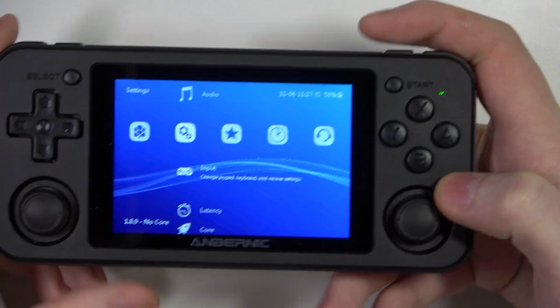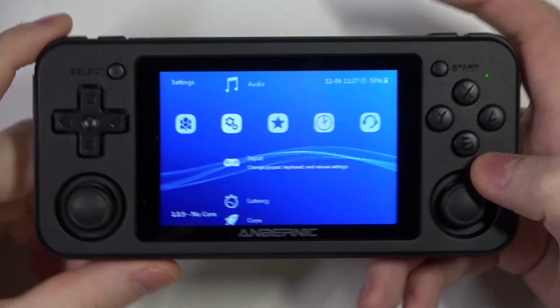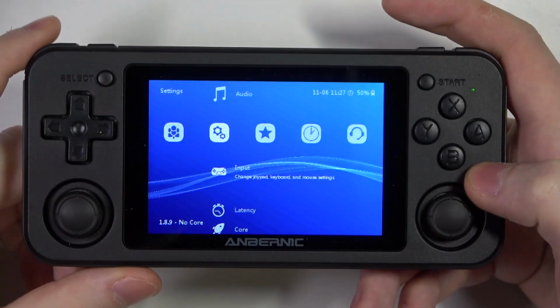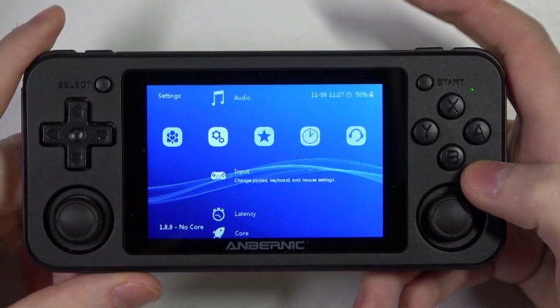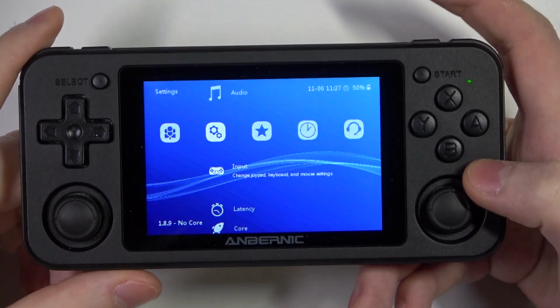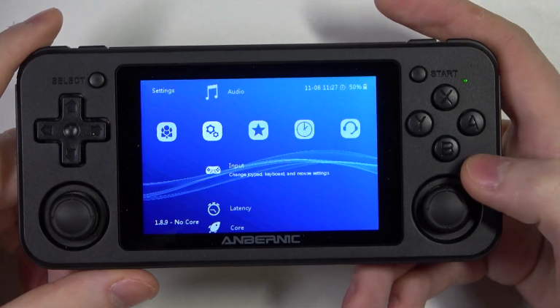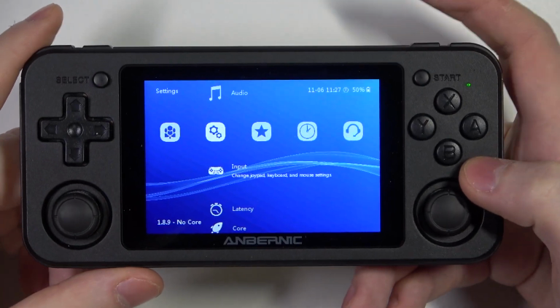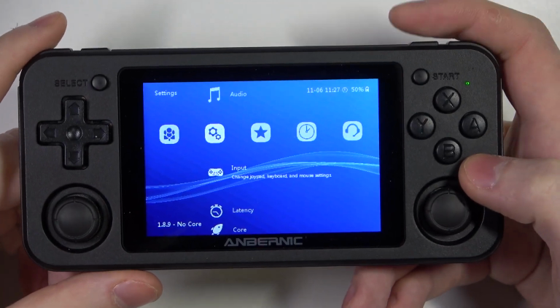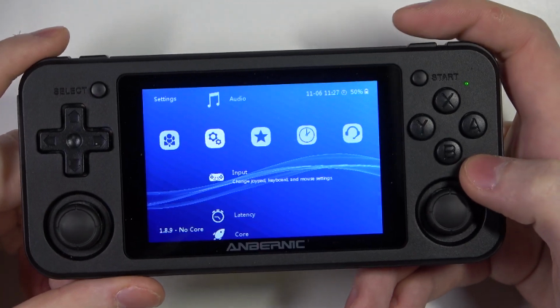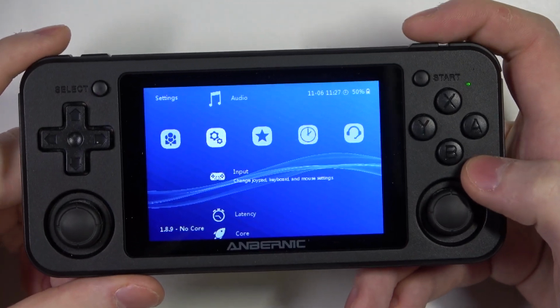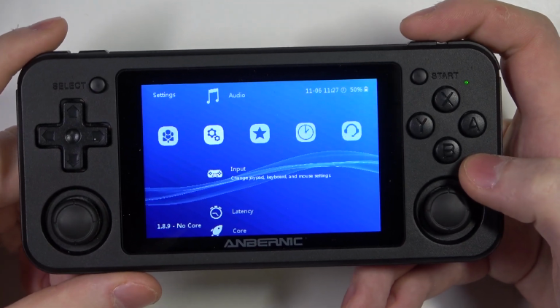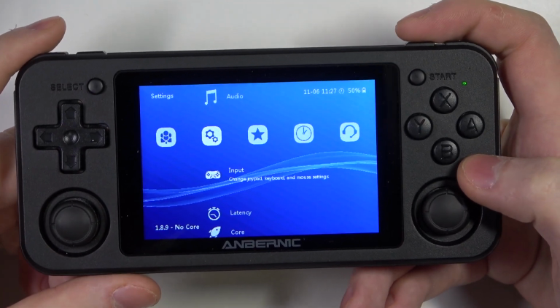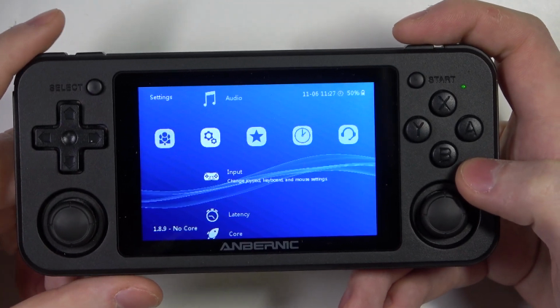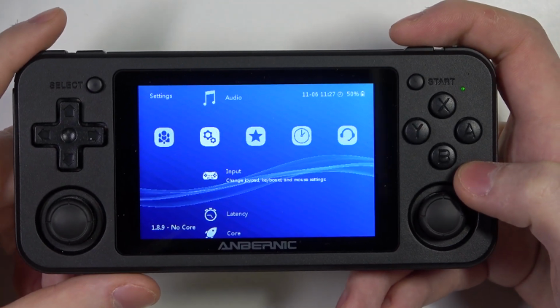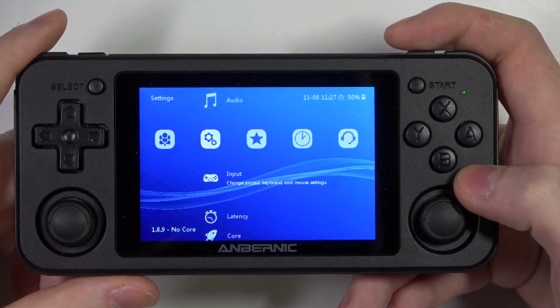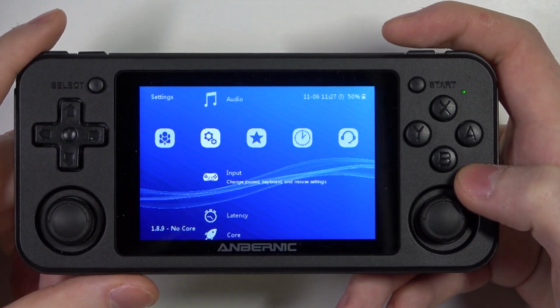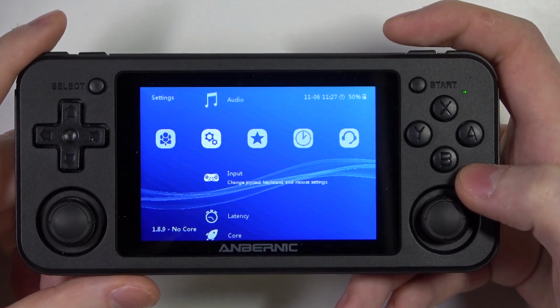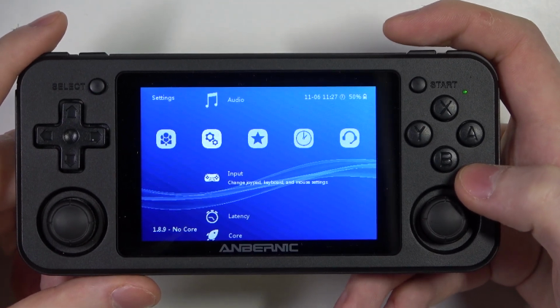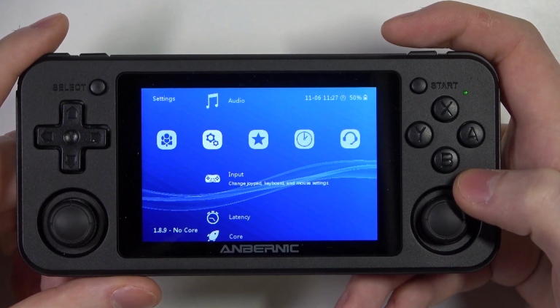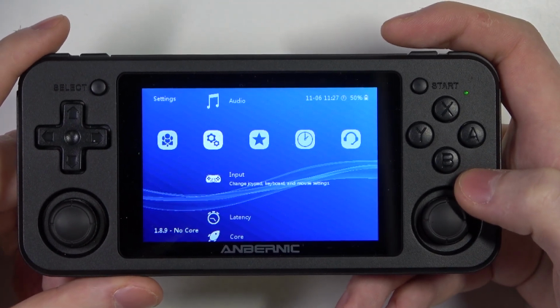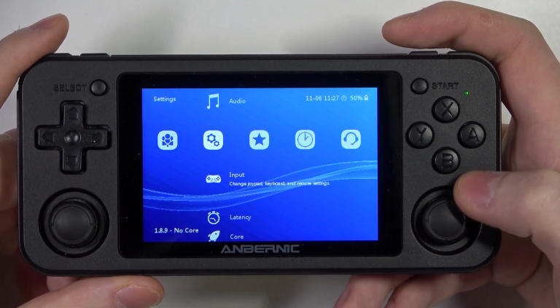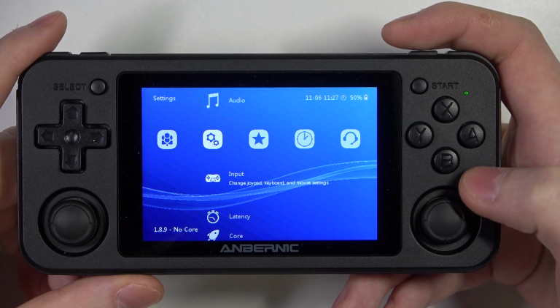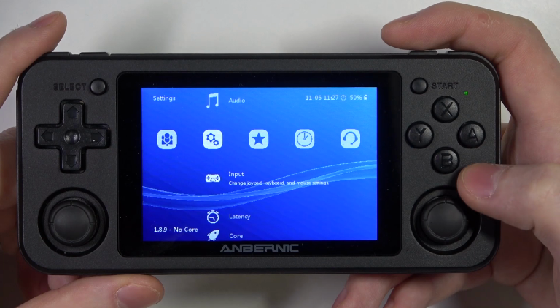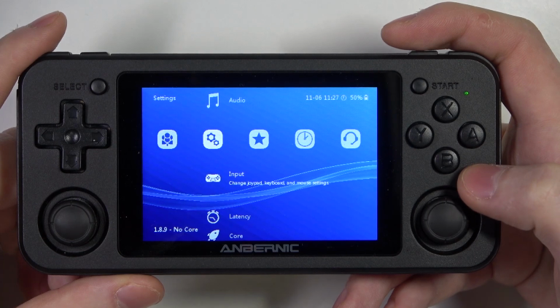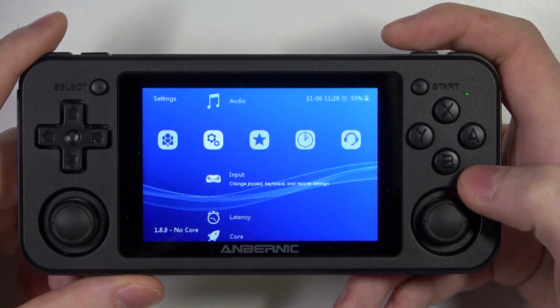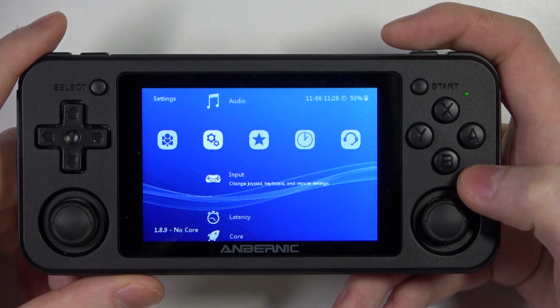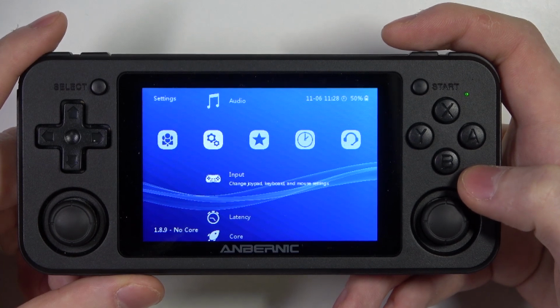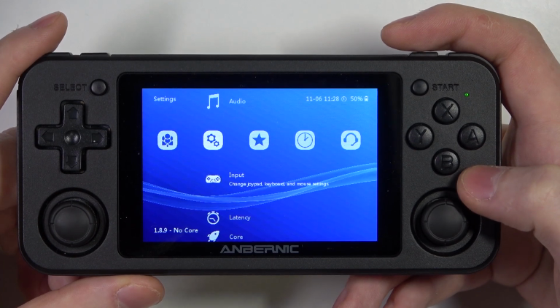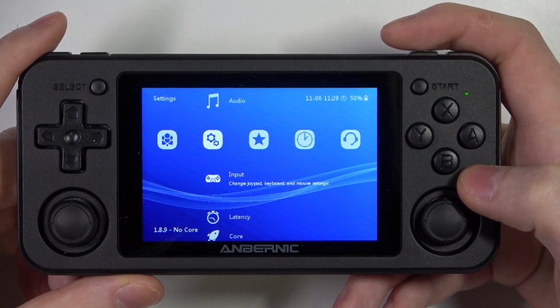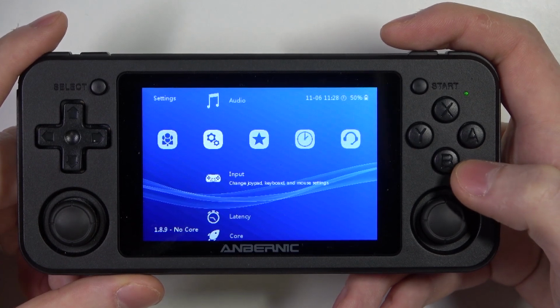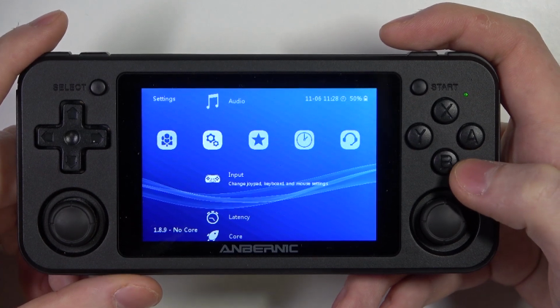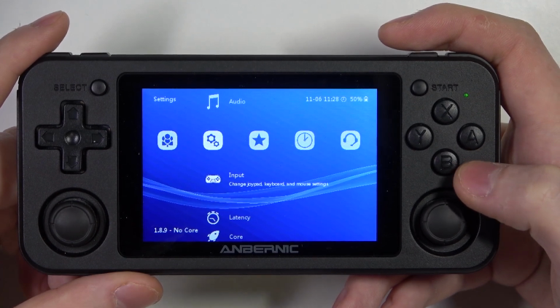Hello! In this video I want to show you how to adjust the bind hold in Anbernic RG console.